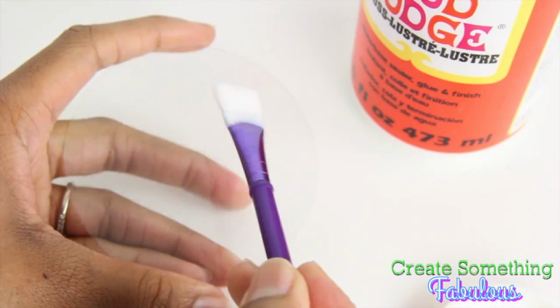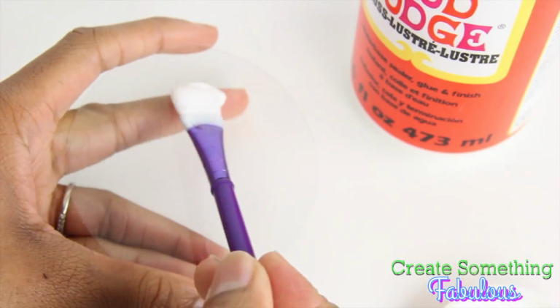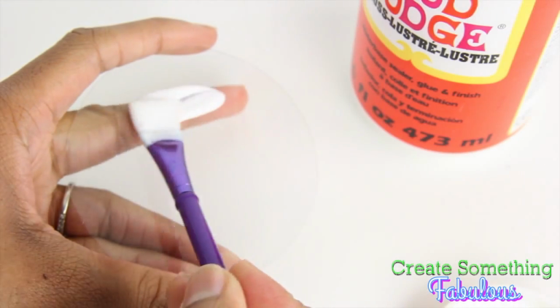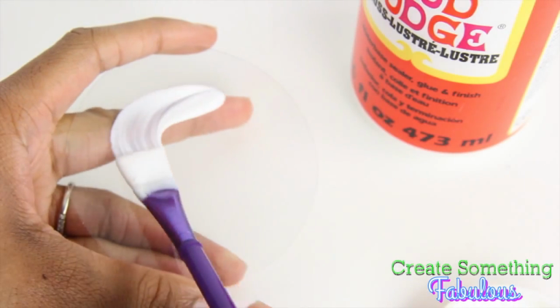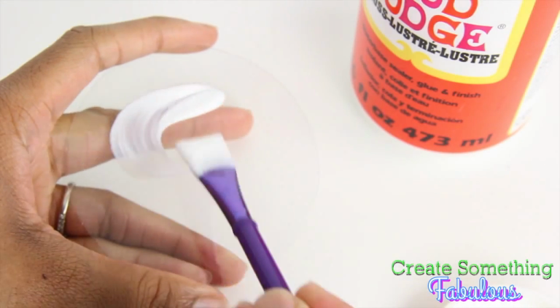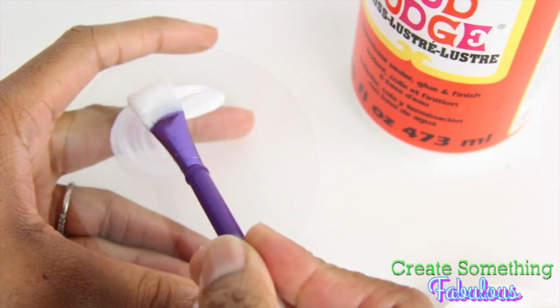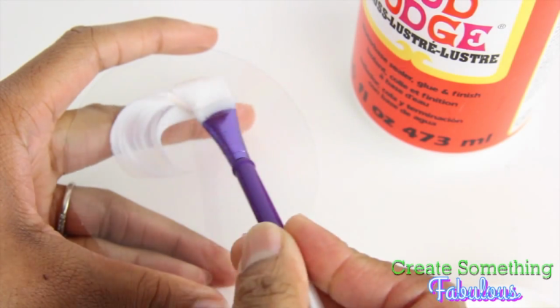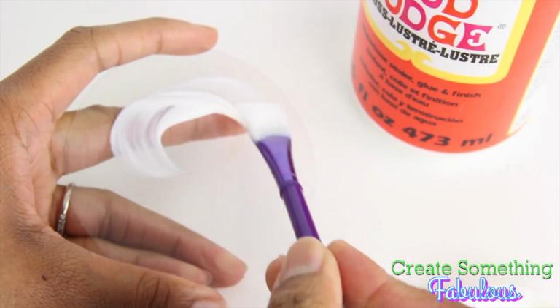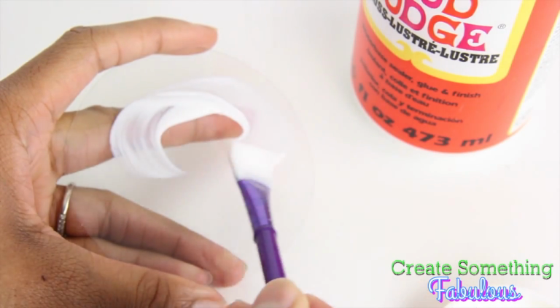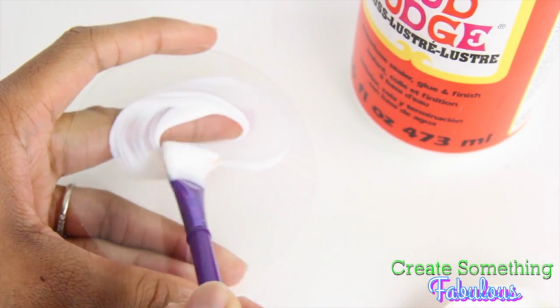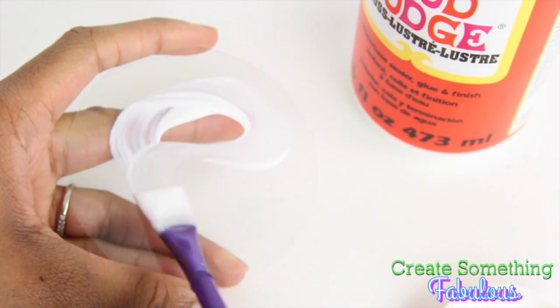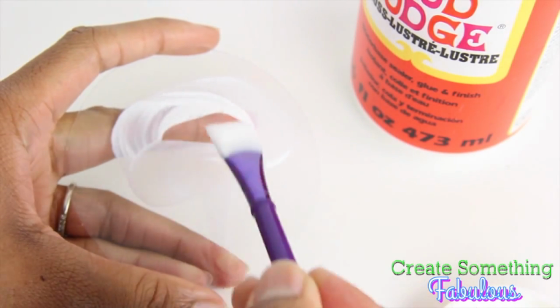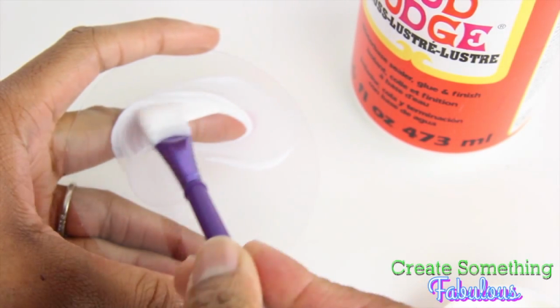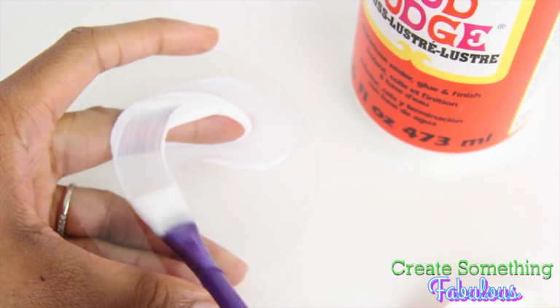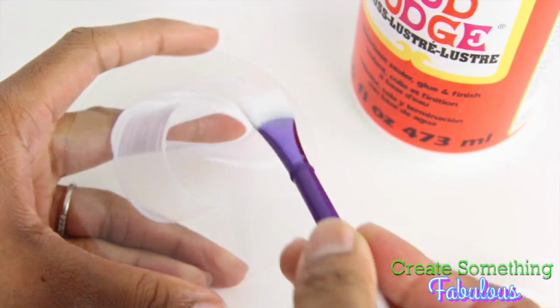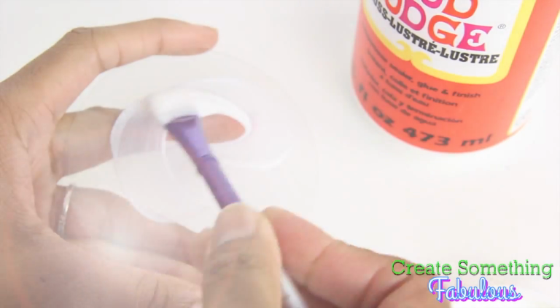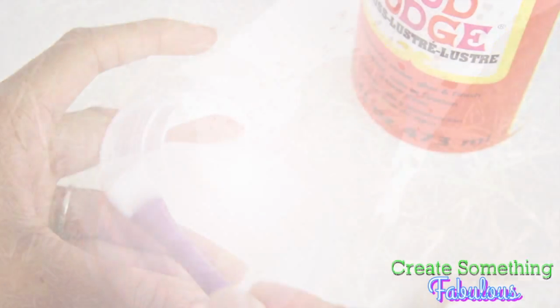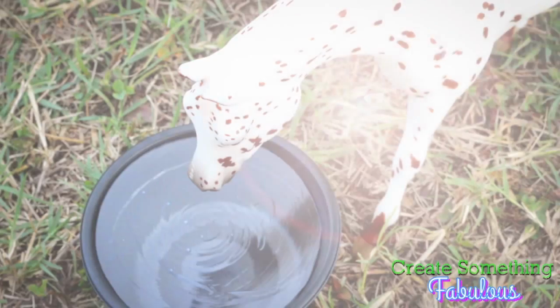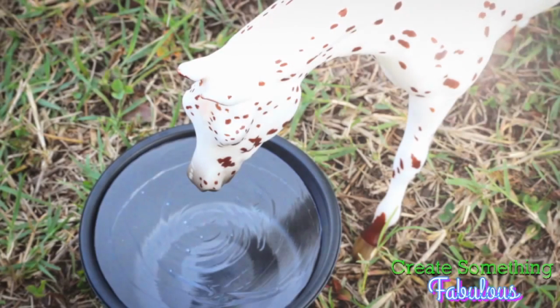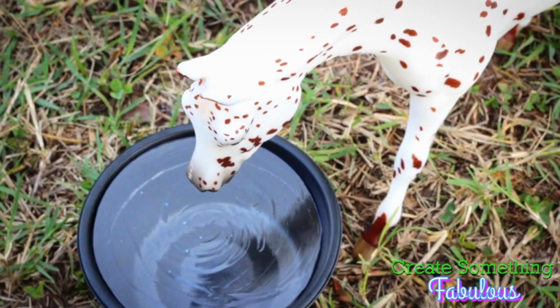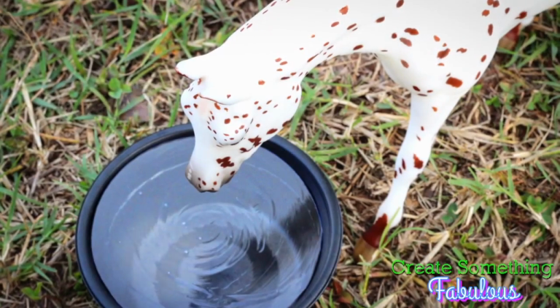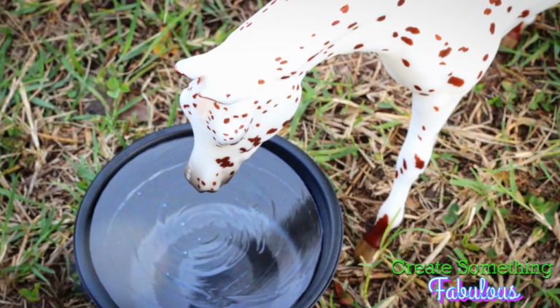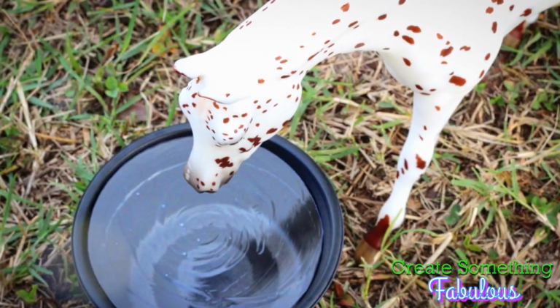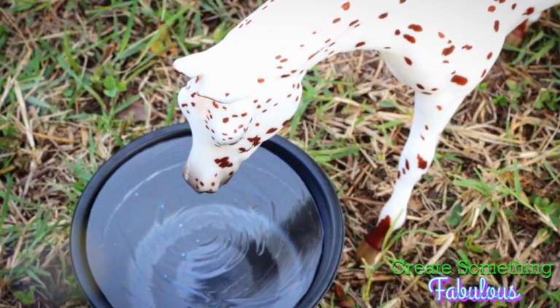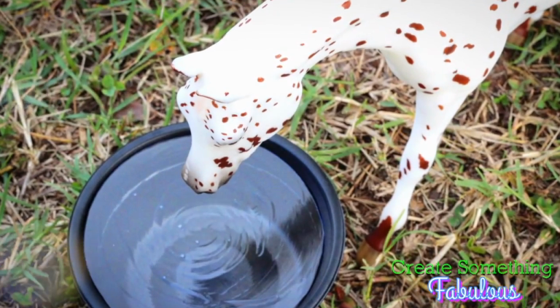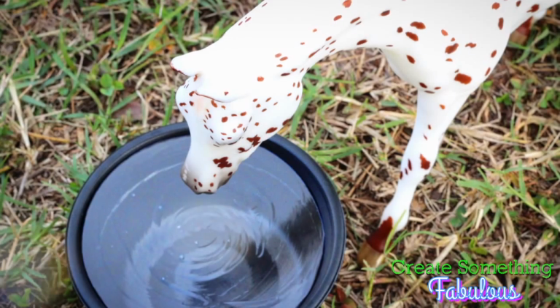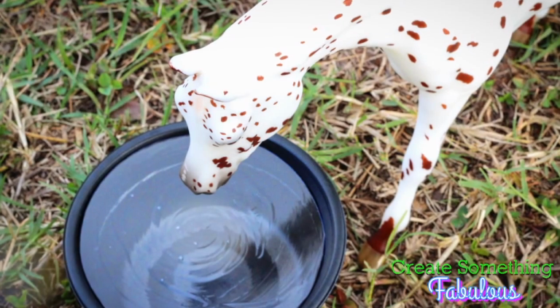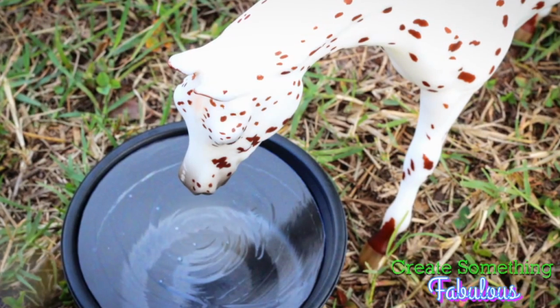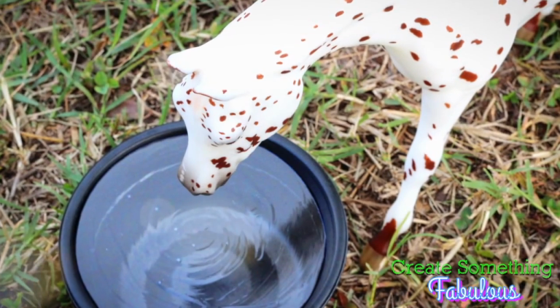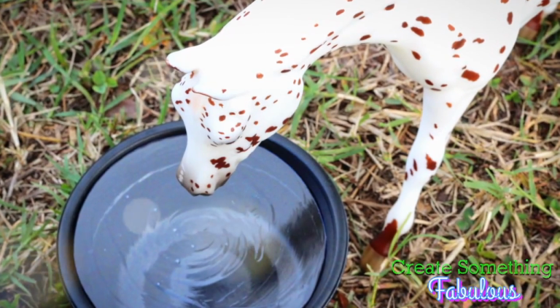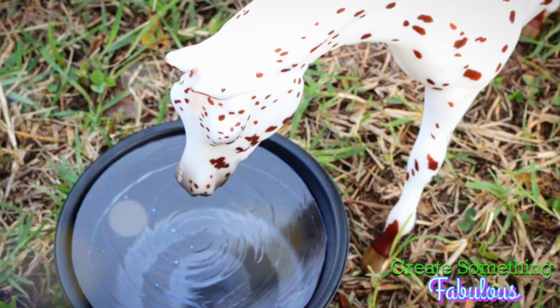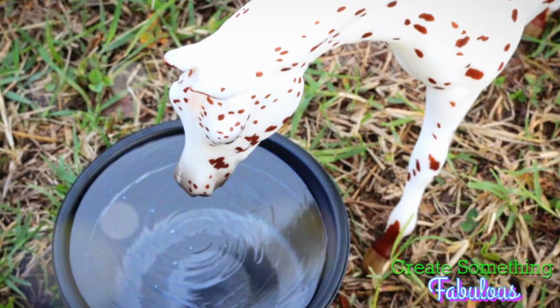Then swirl on a layer of Mod Podge and you're done. Happy Crafting!